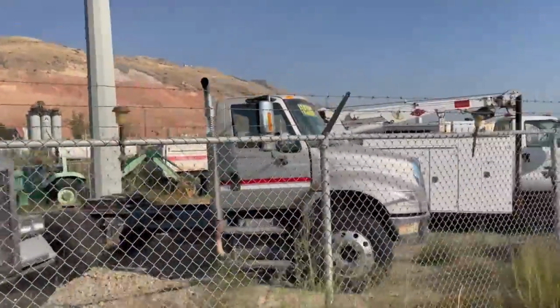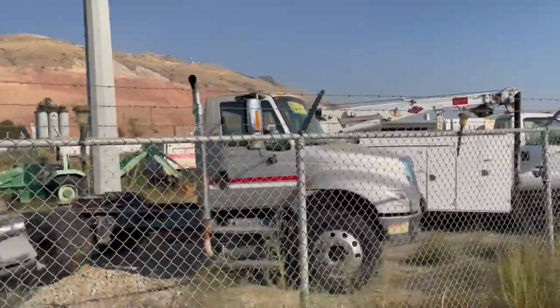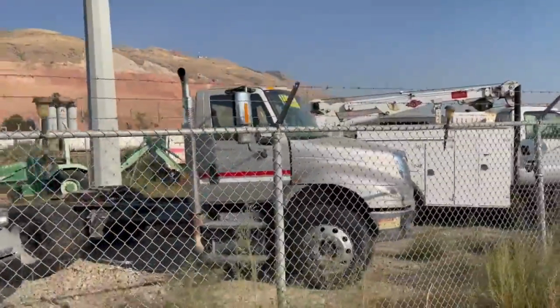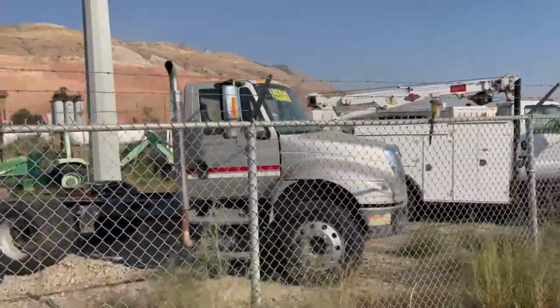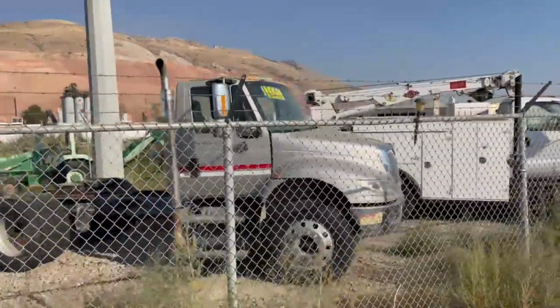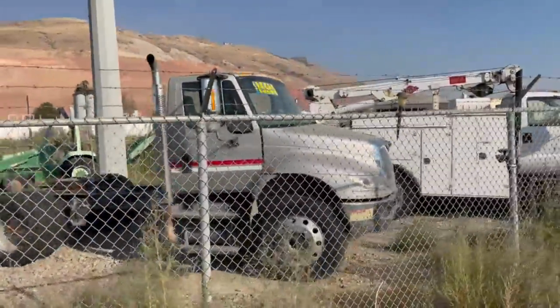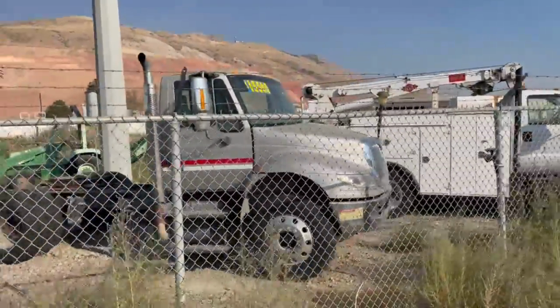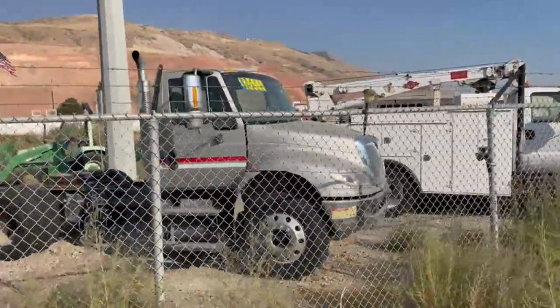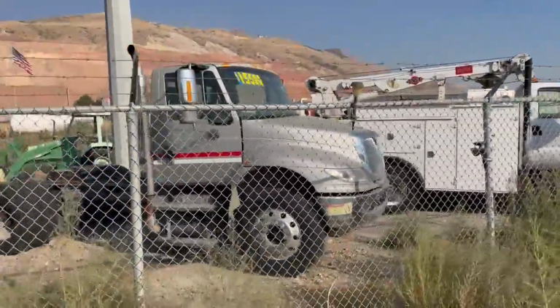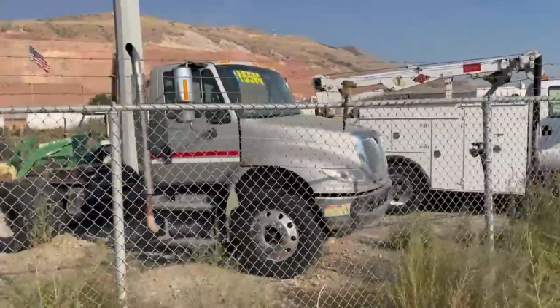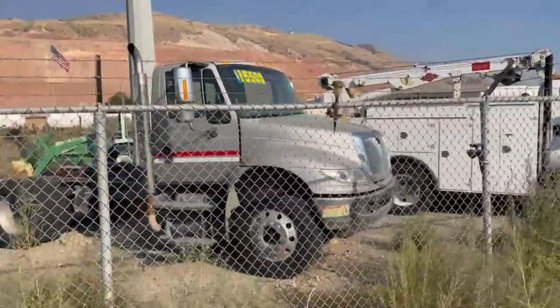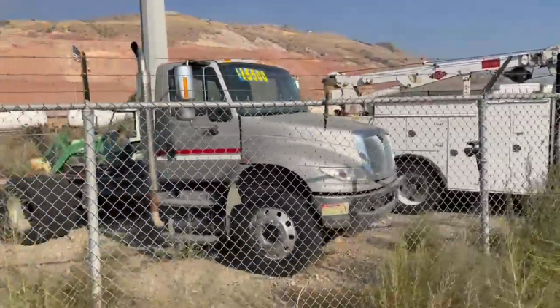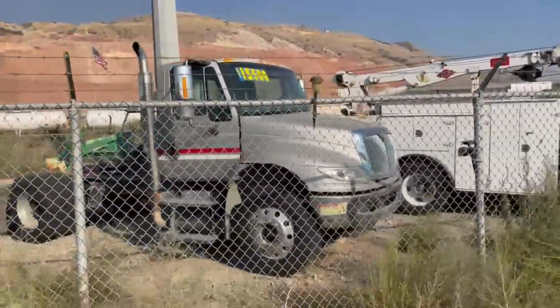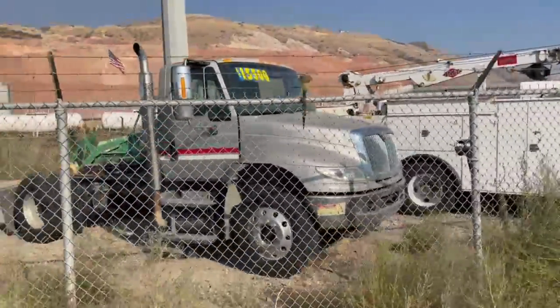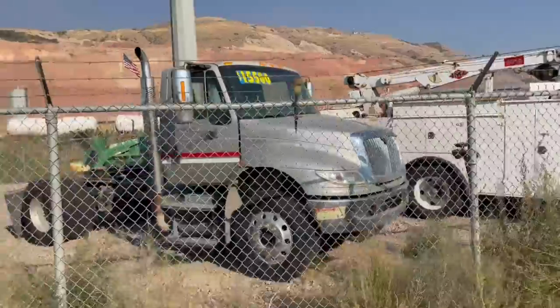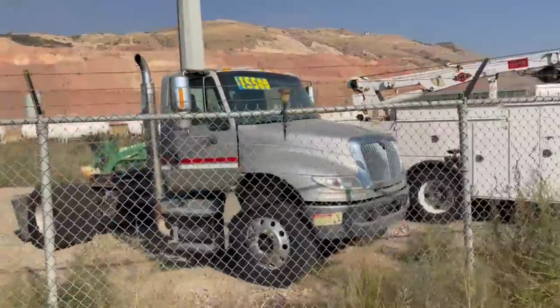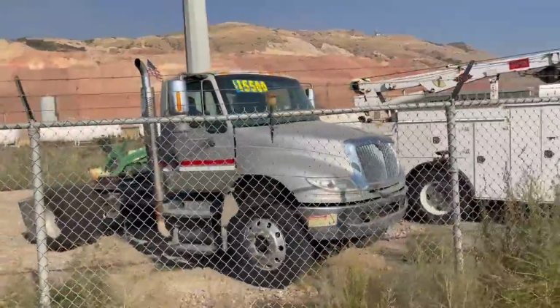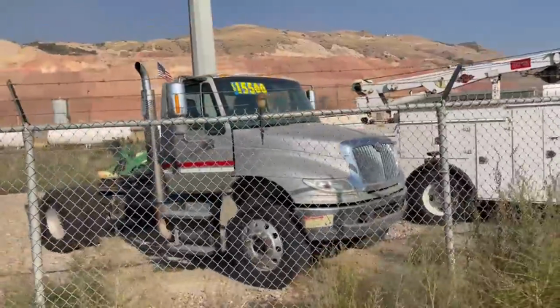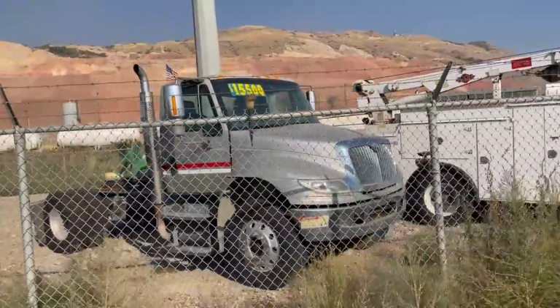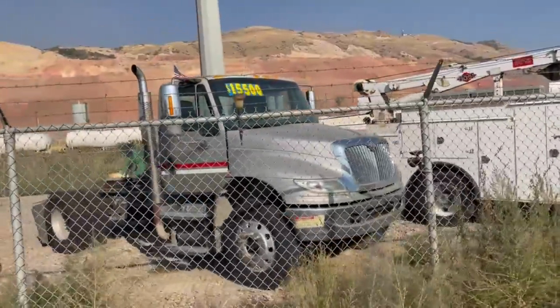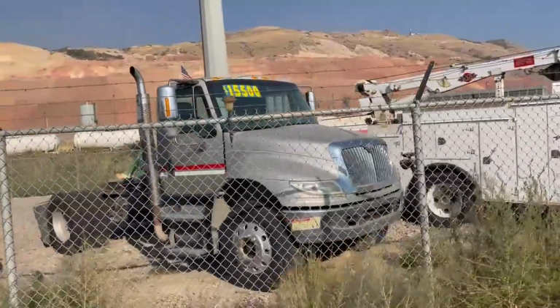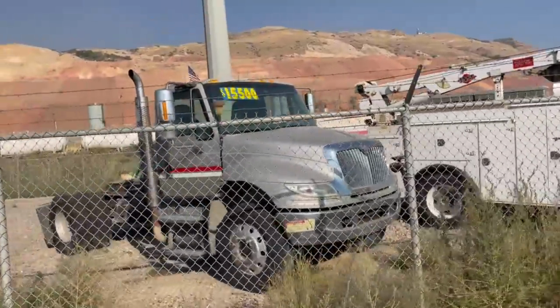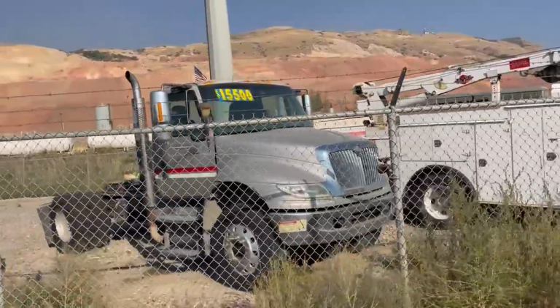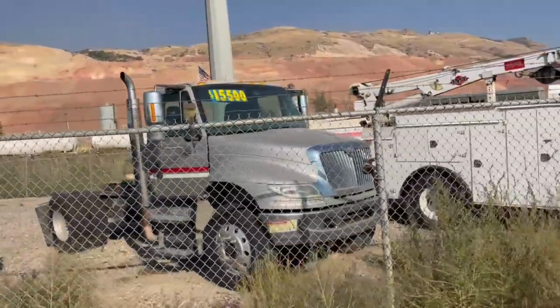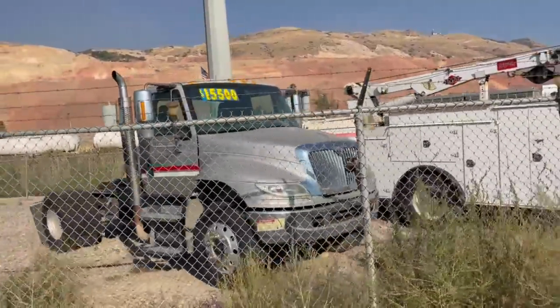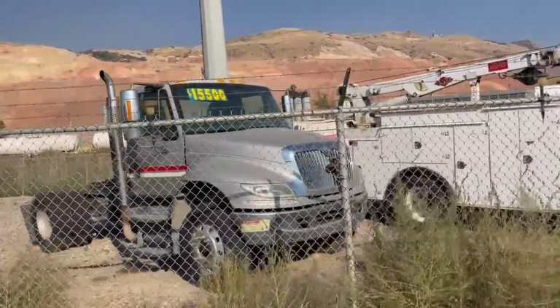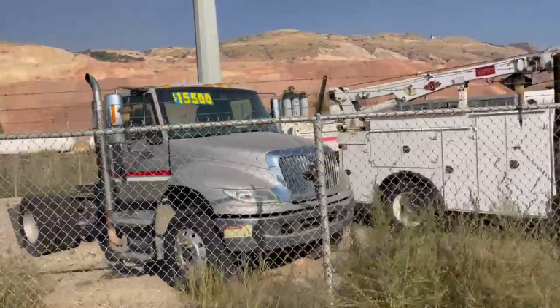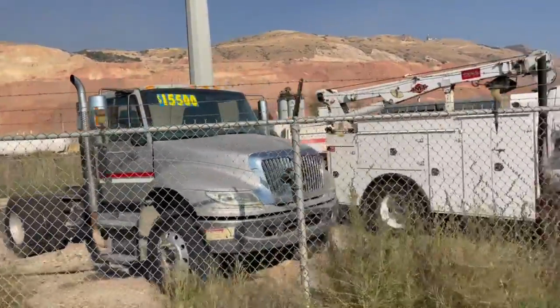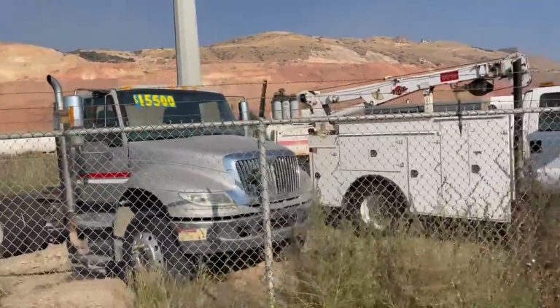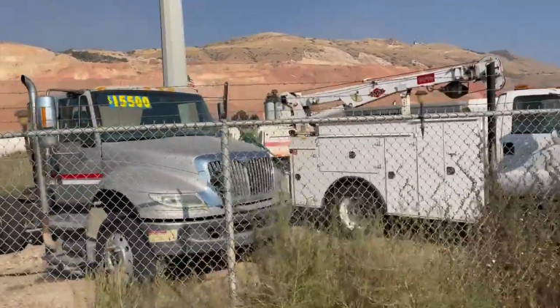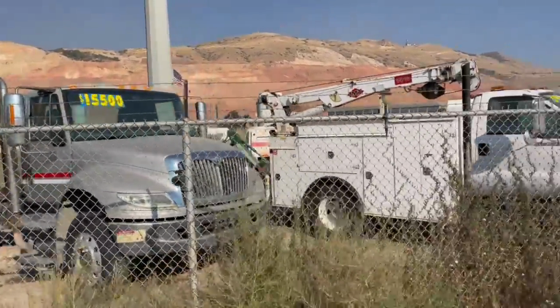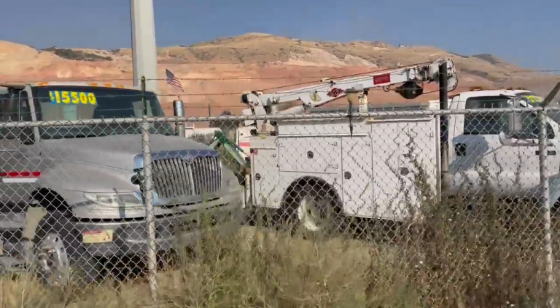Real nice little international yard boy — two axle, runs great. Perfect to move stuff around.